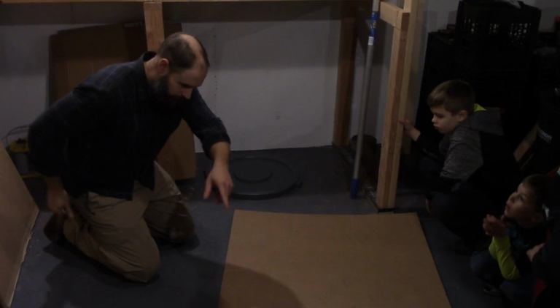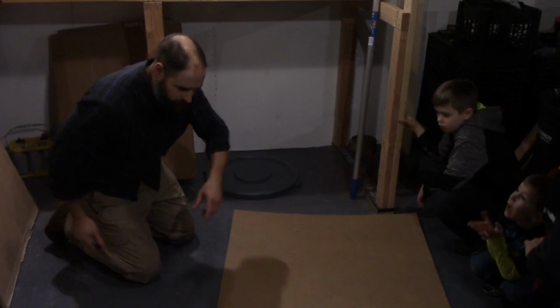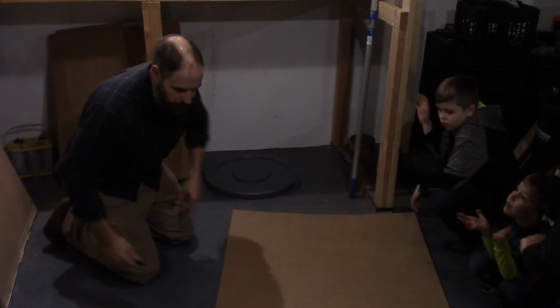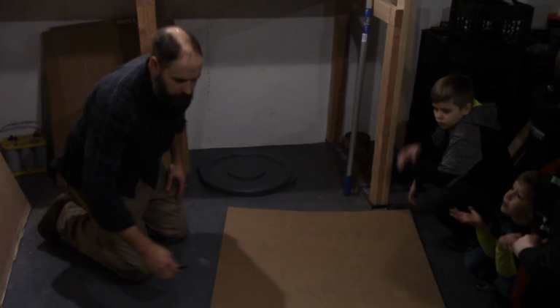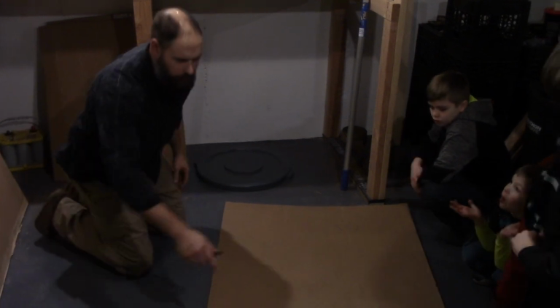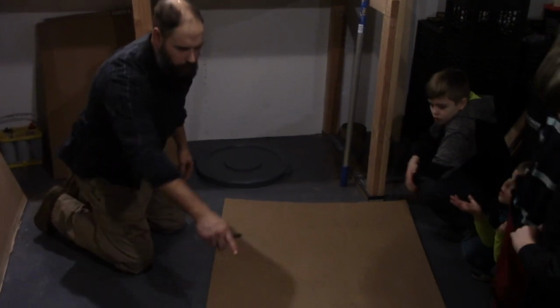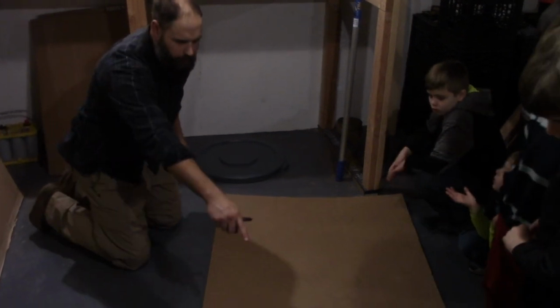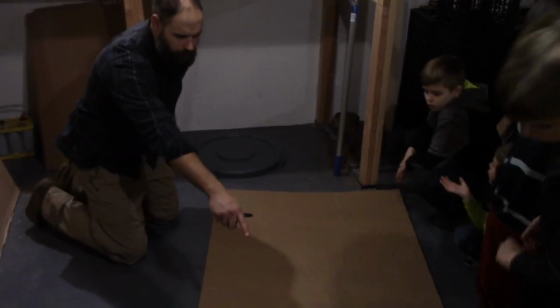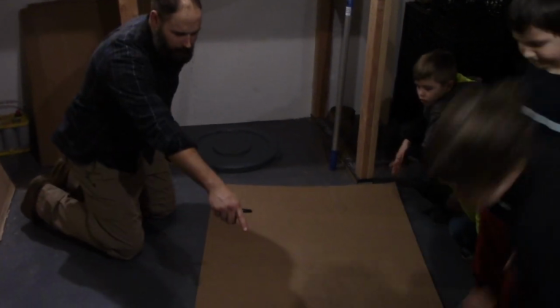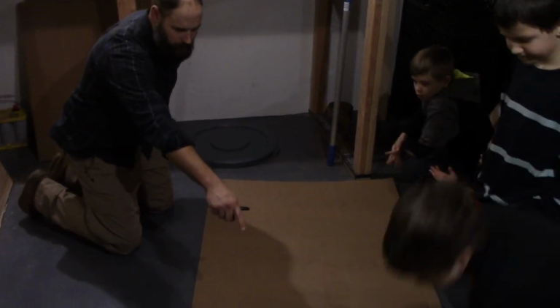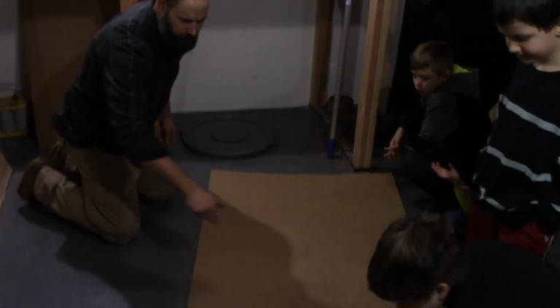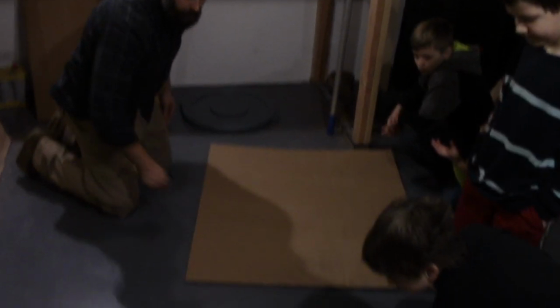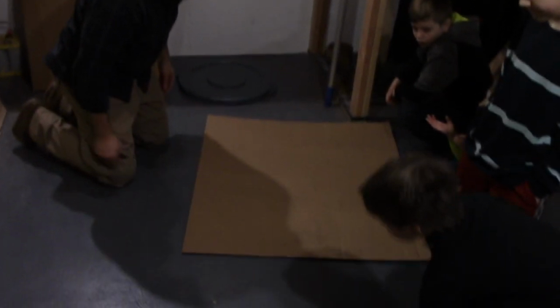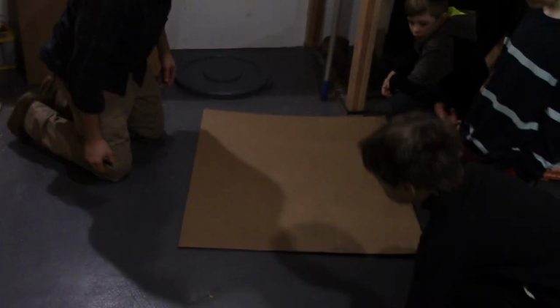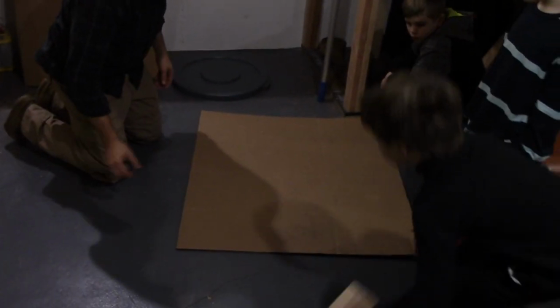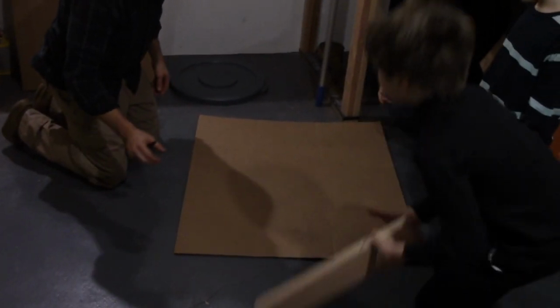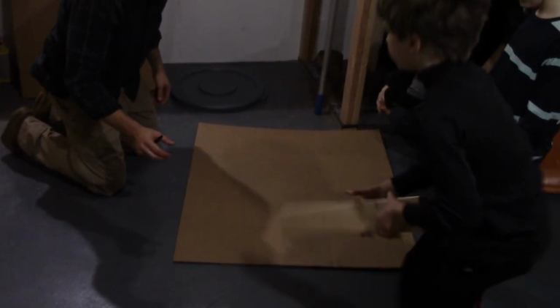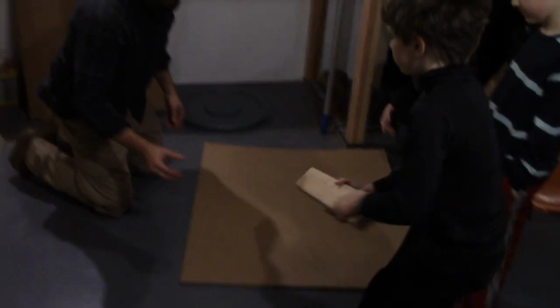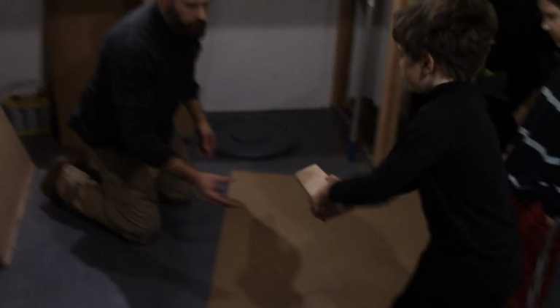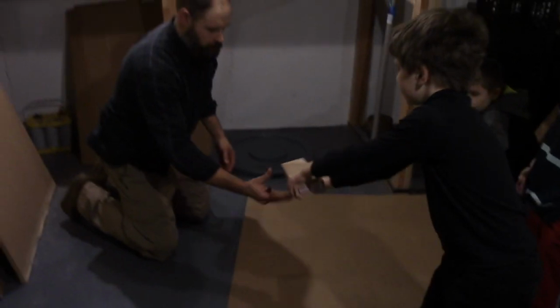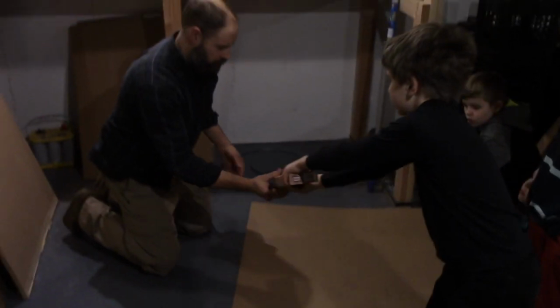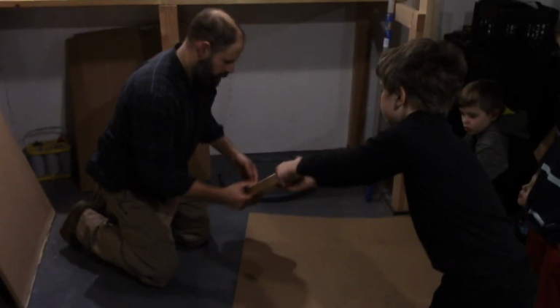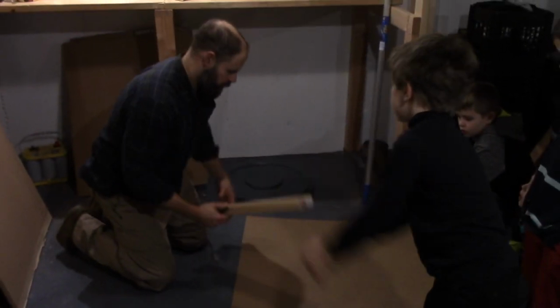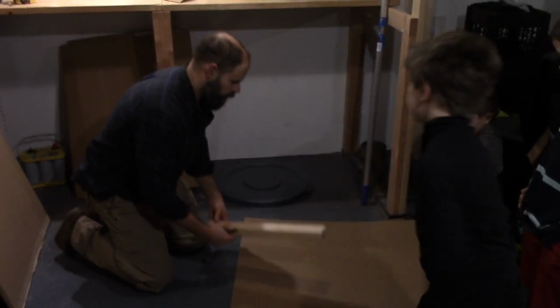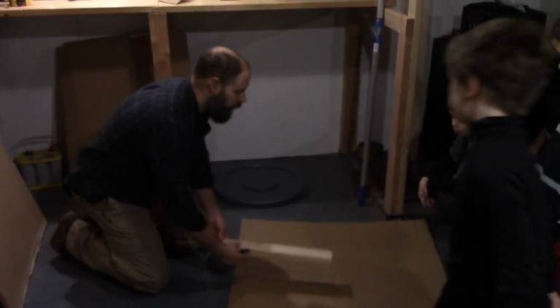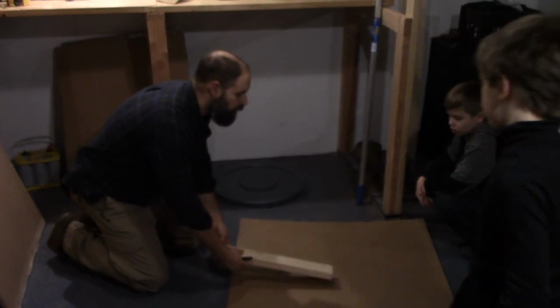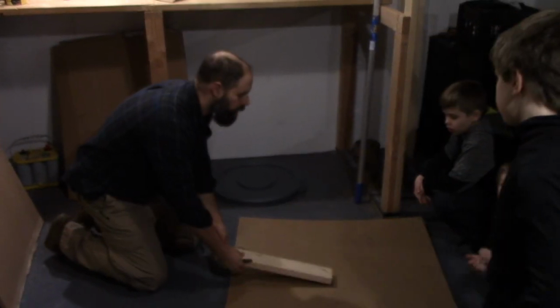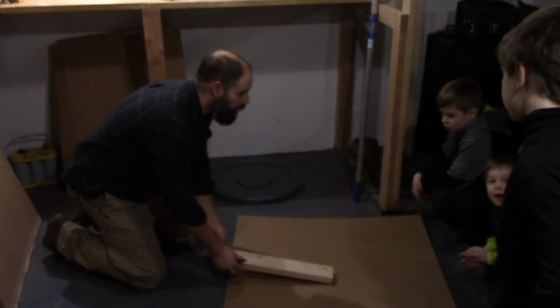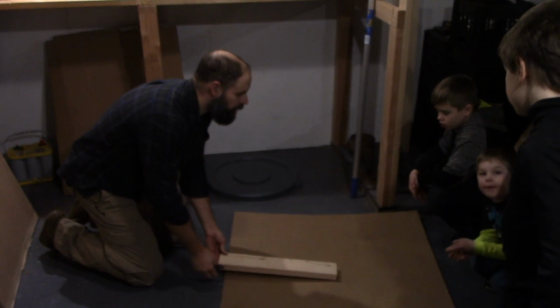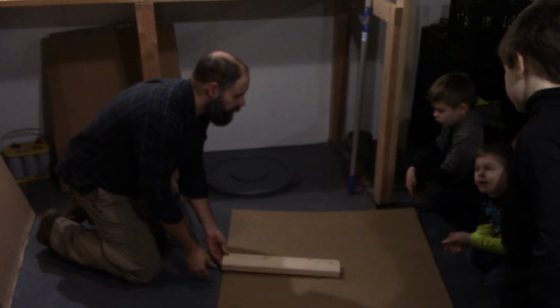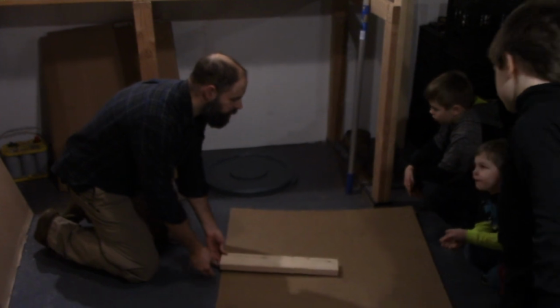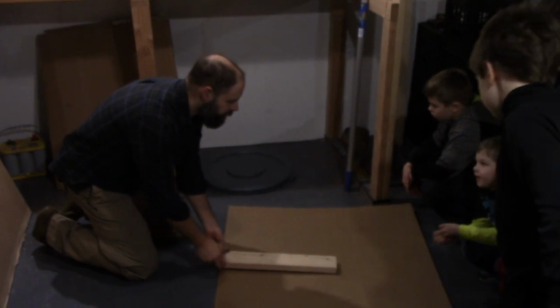I'm the smallest, so I think I'm going to fit.